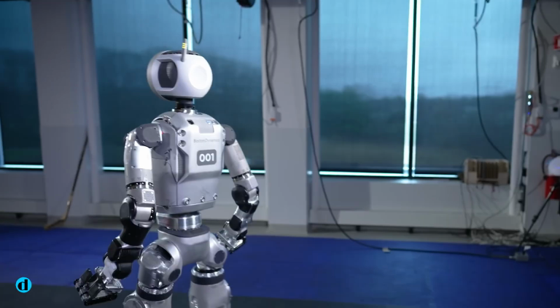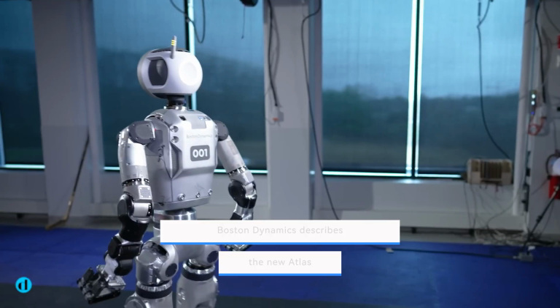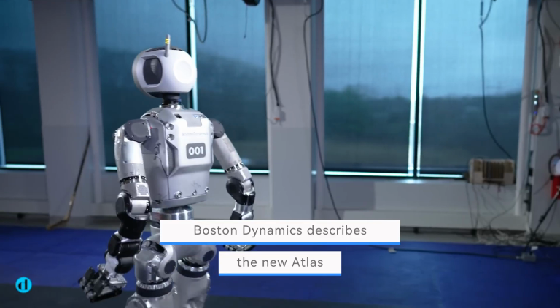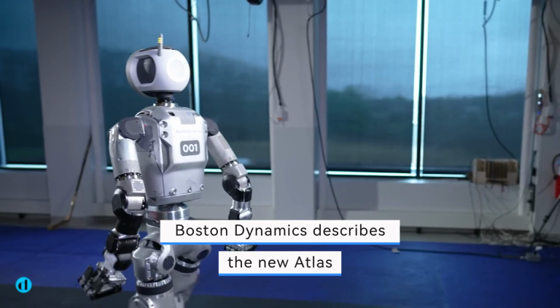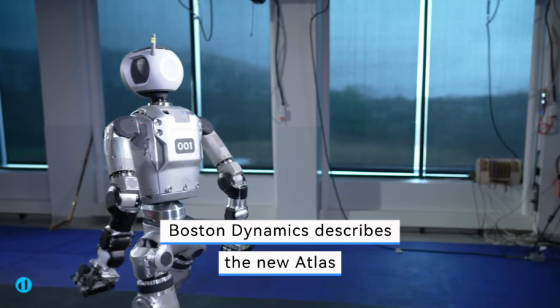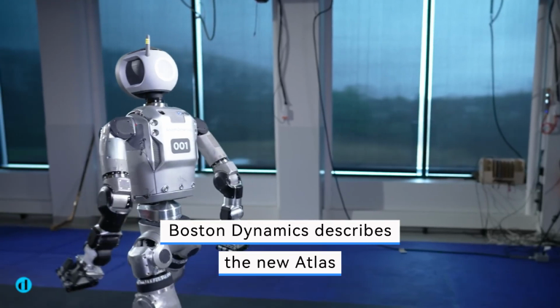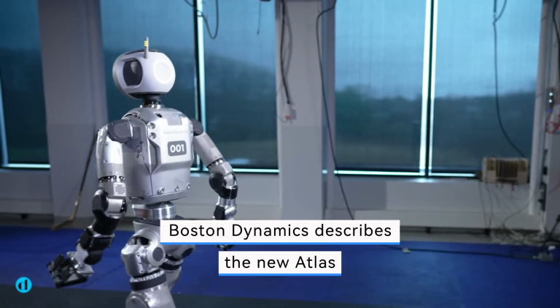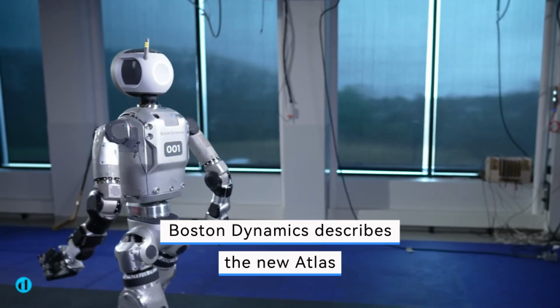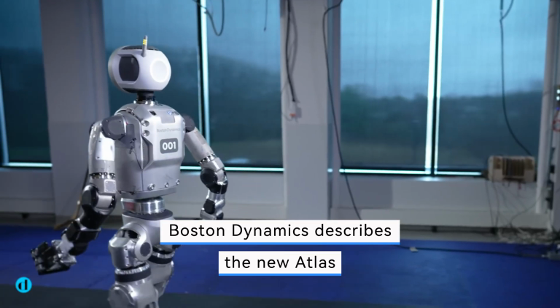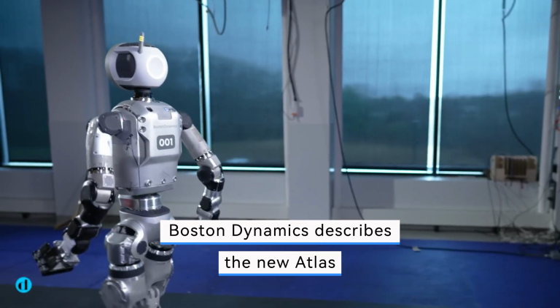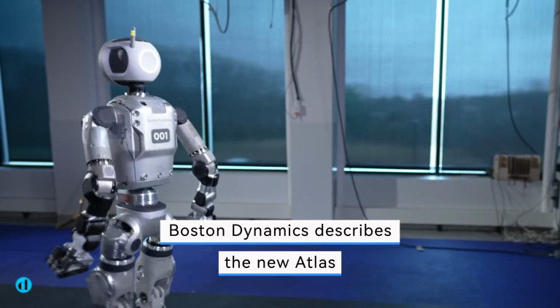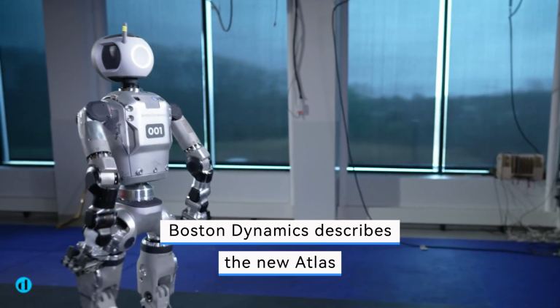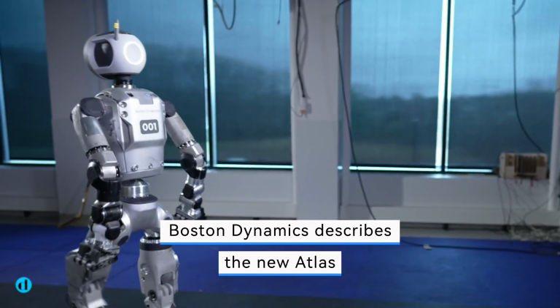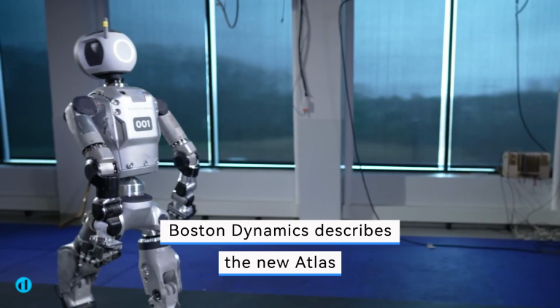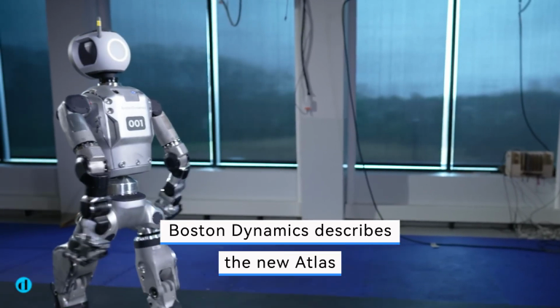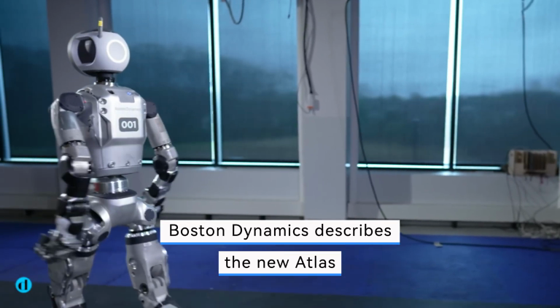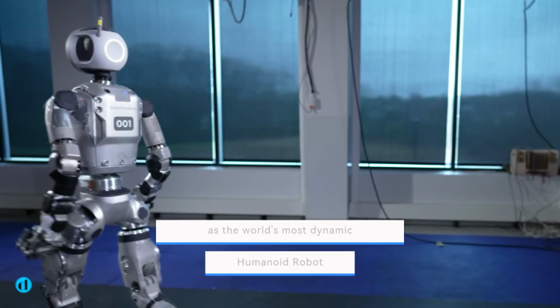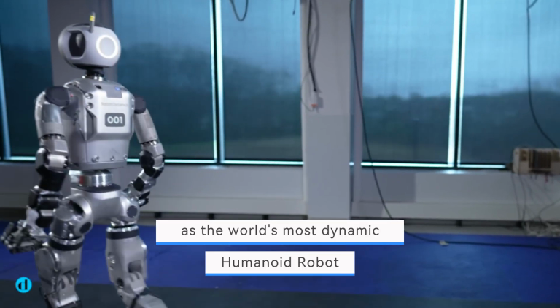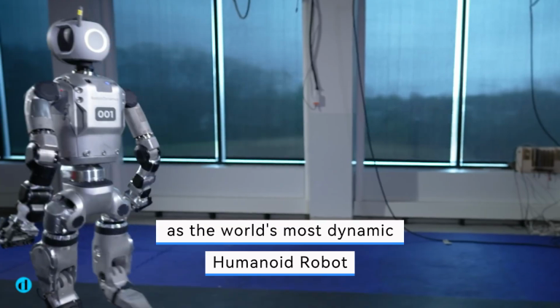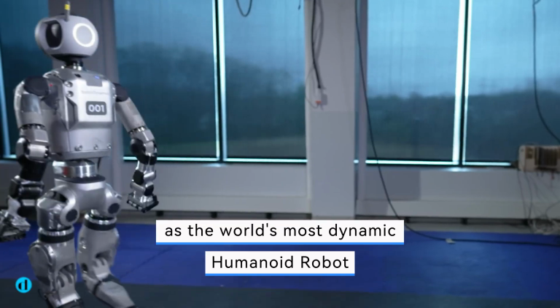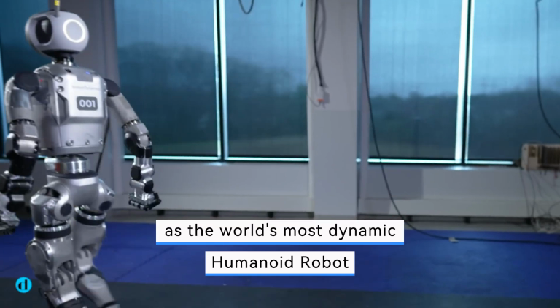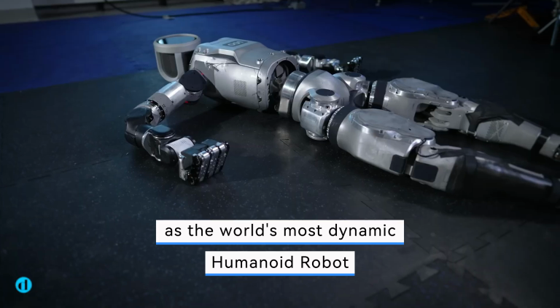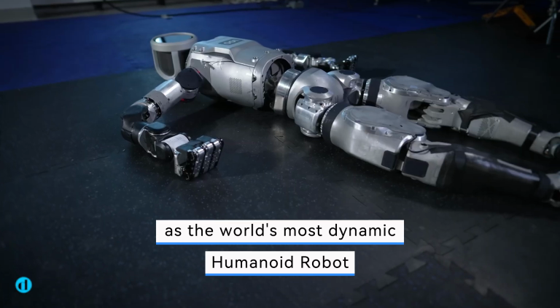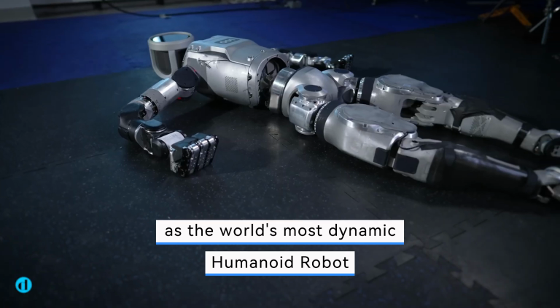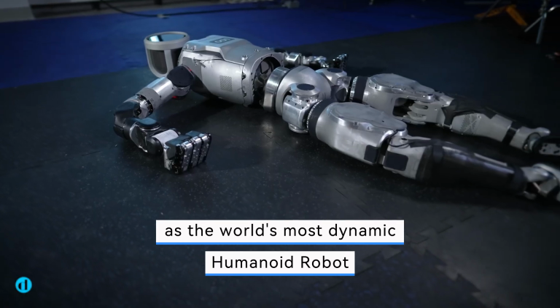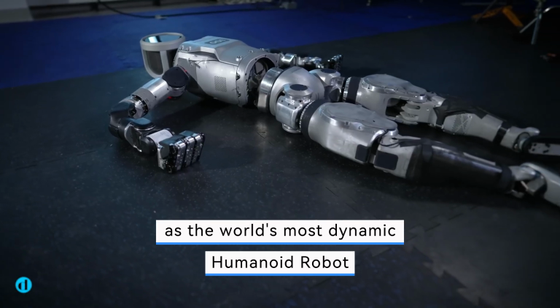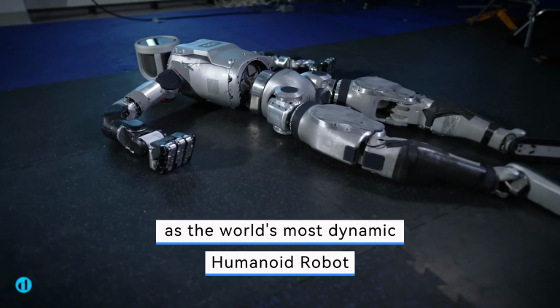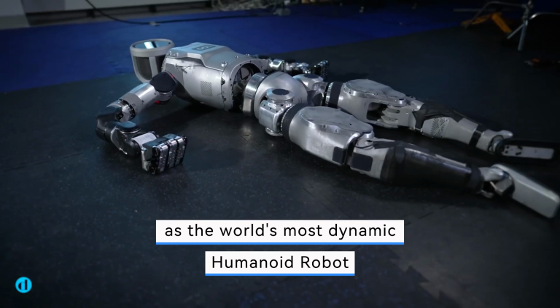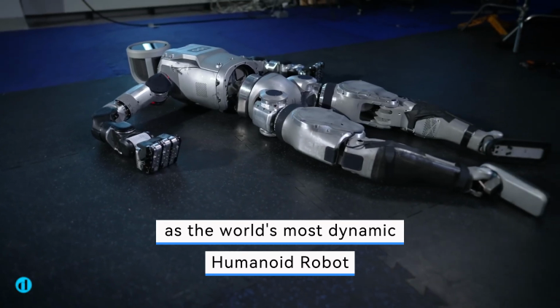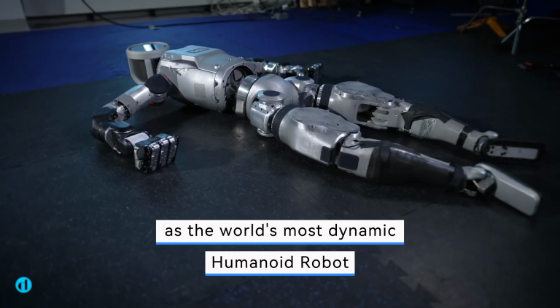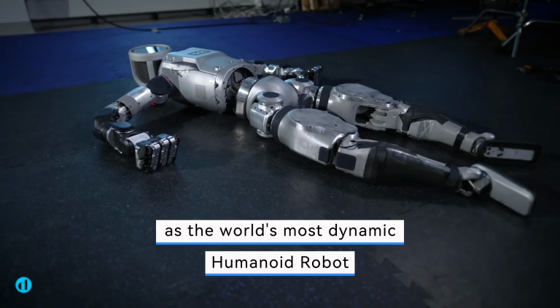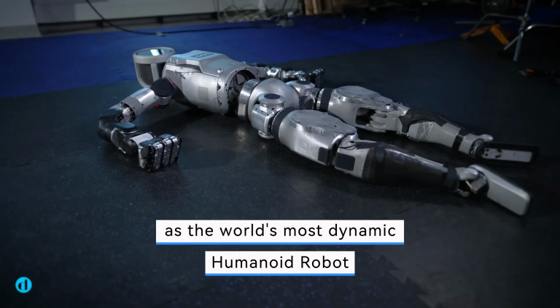Boston Dynamics describes the new Atlas as the world's most dynamic humanoid robot.